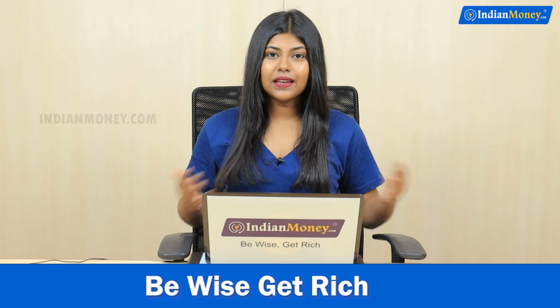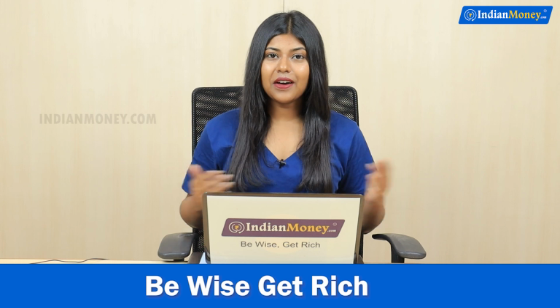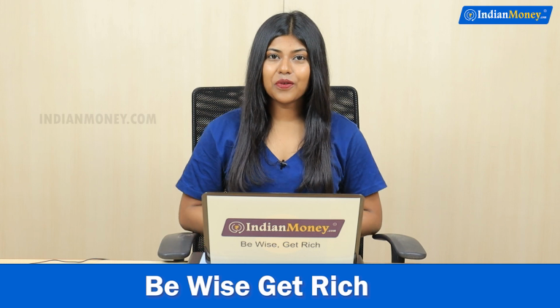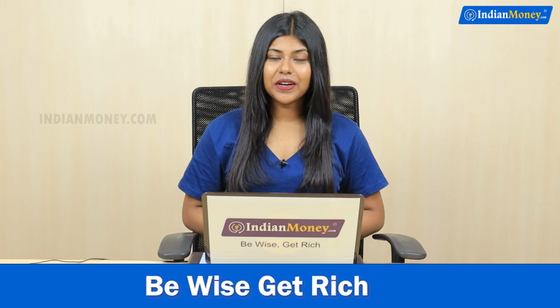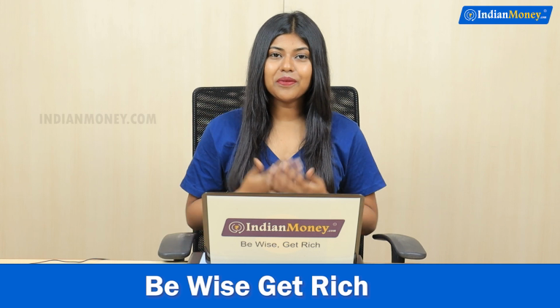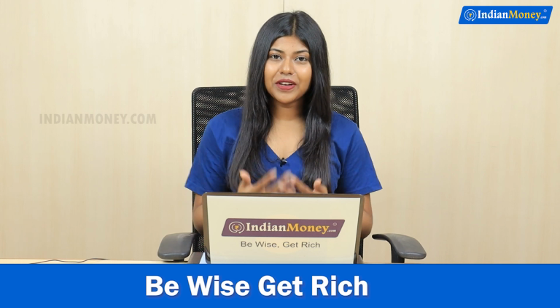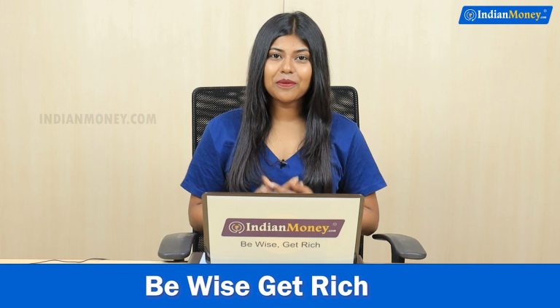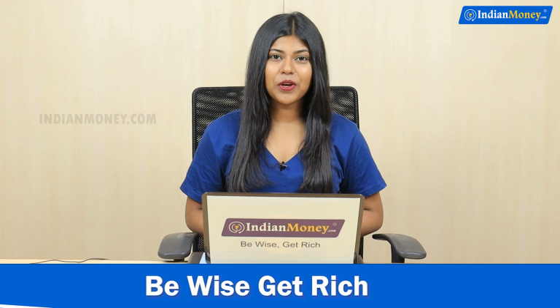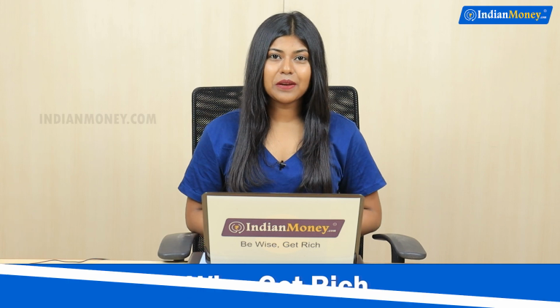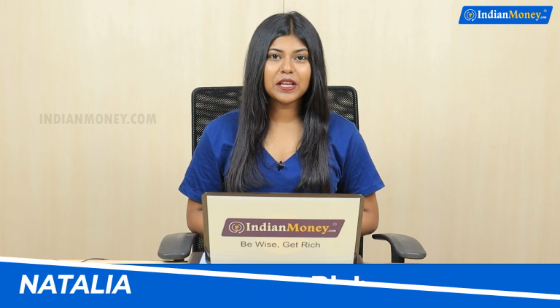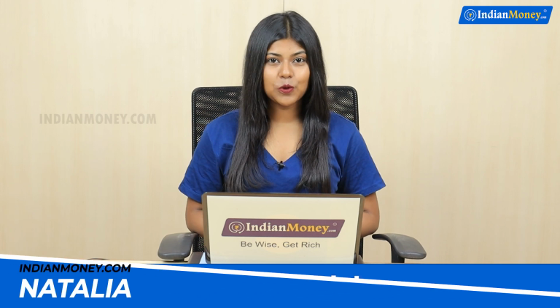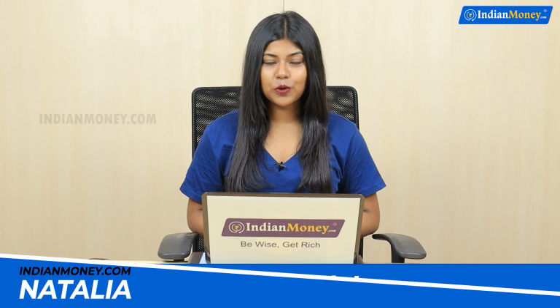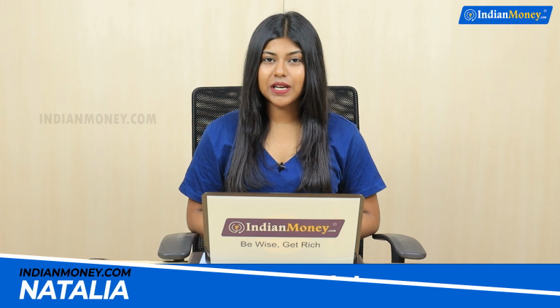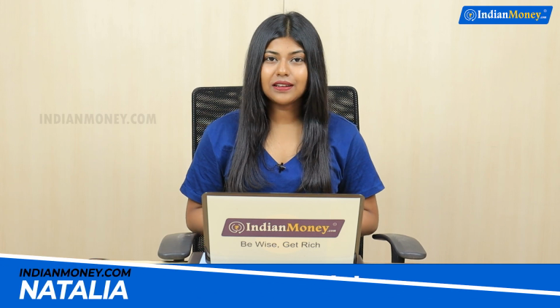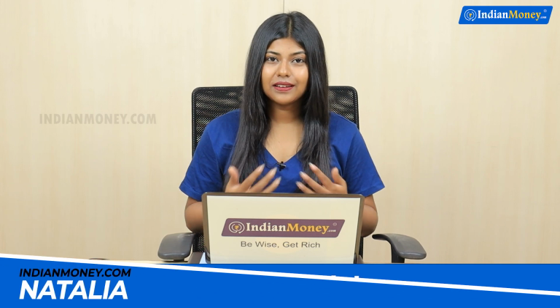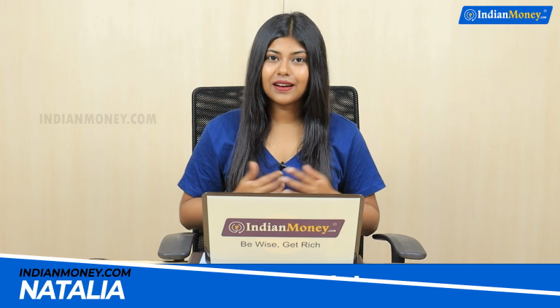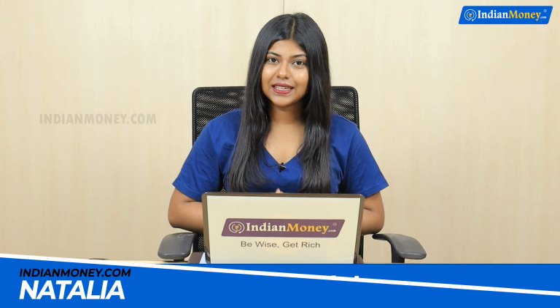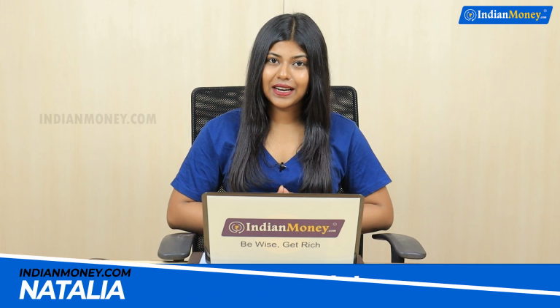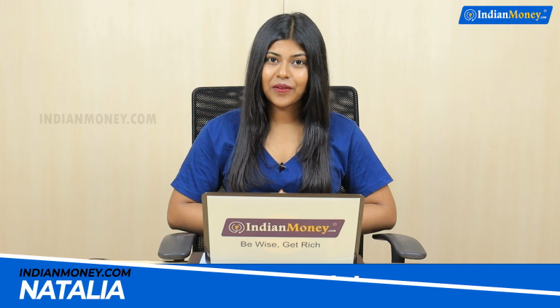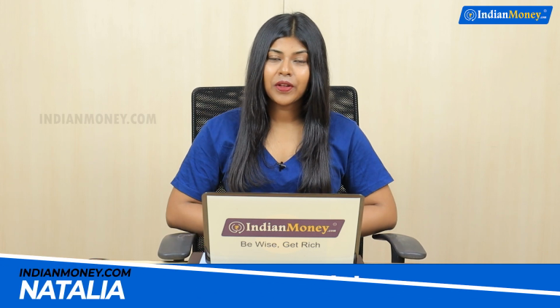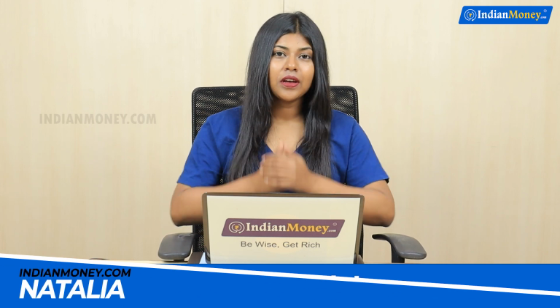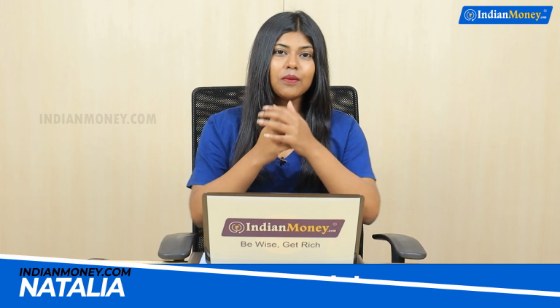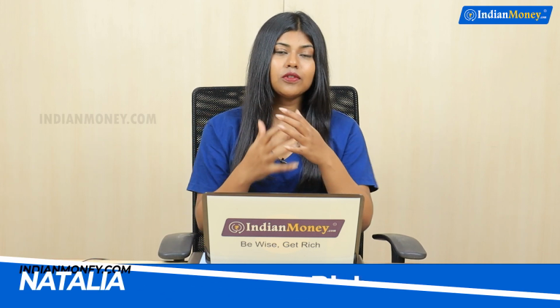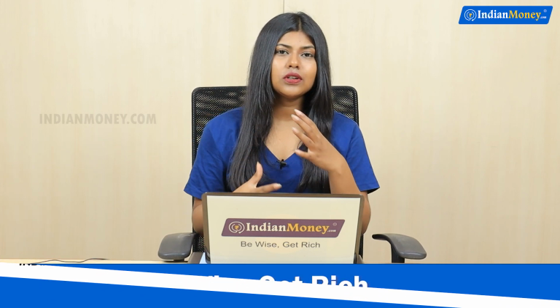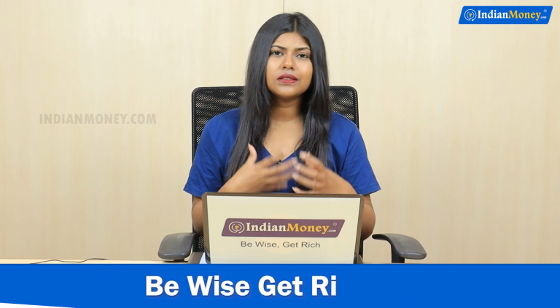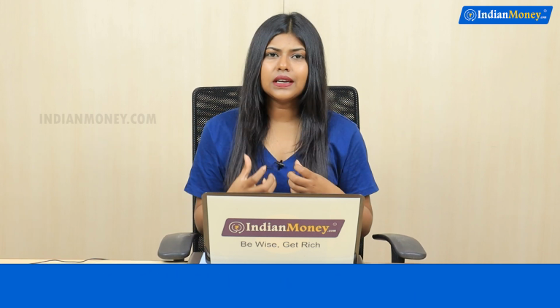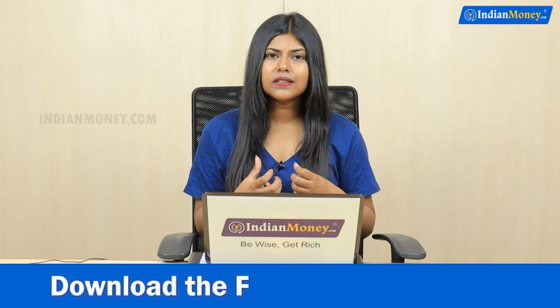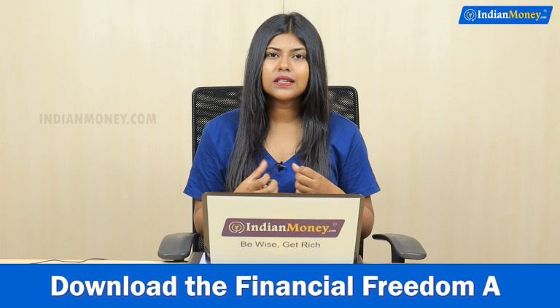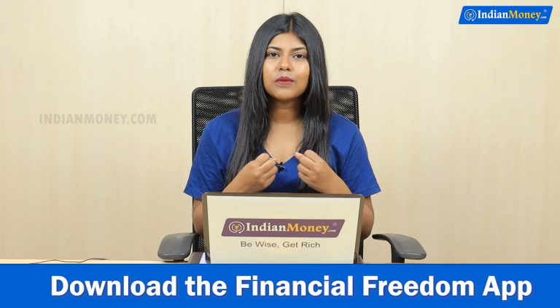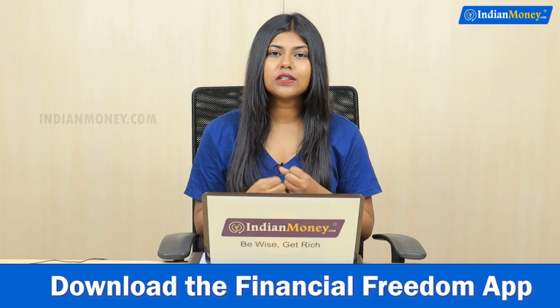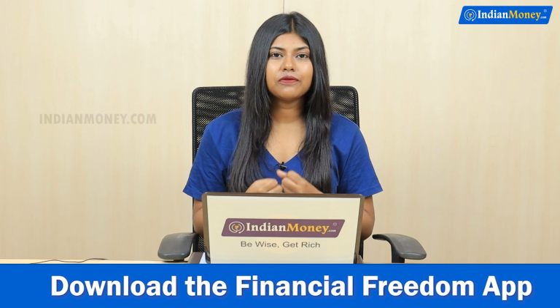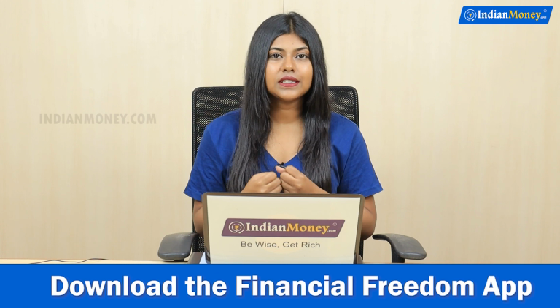Hello everyone. Welcome to Indian Money's YouTube channel. I'm Natalia. Now we have emergency funds.